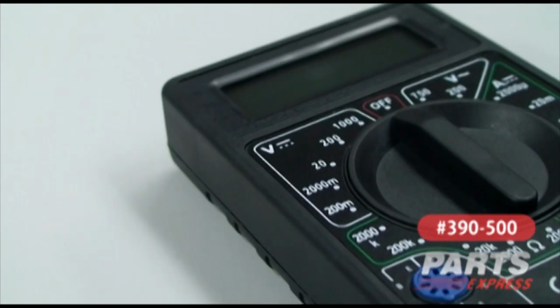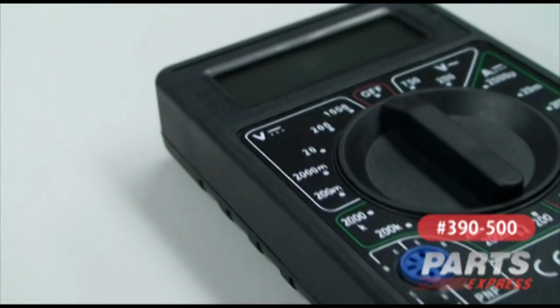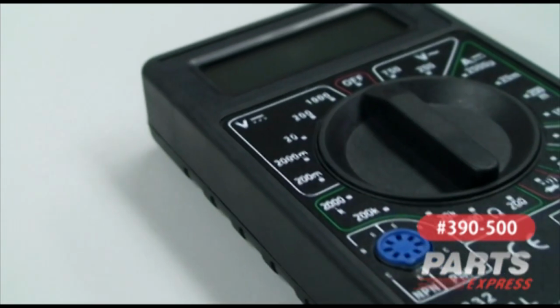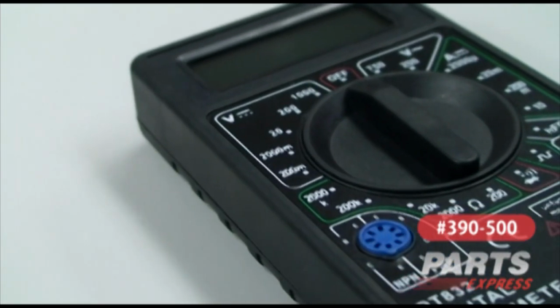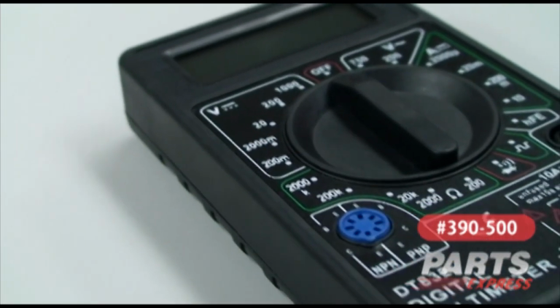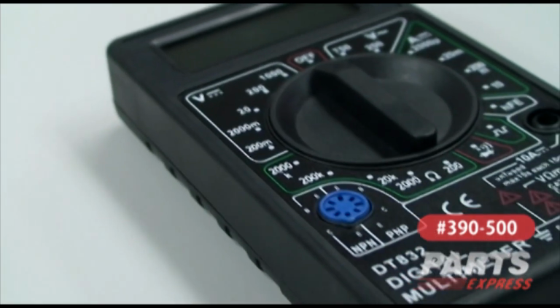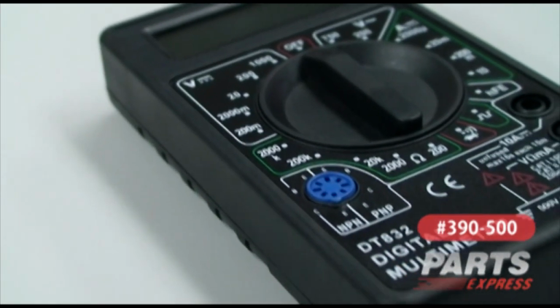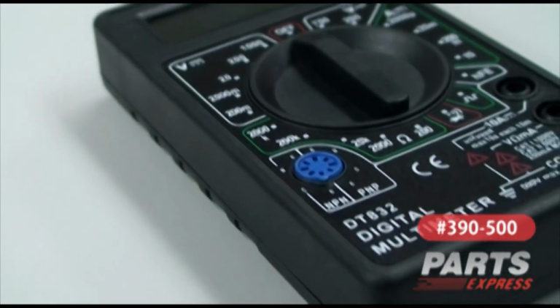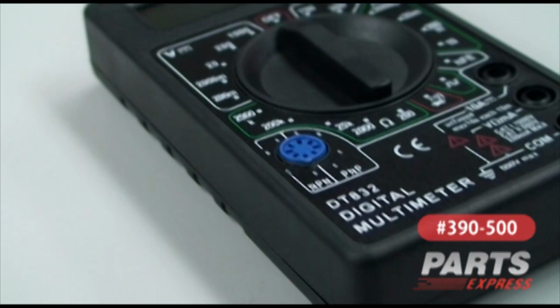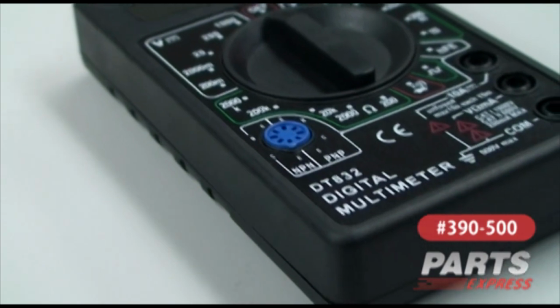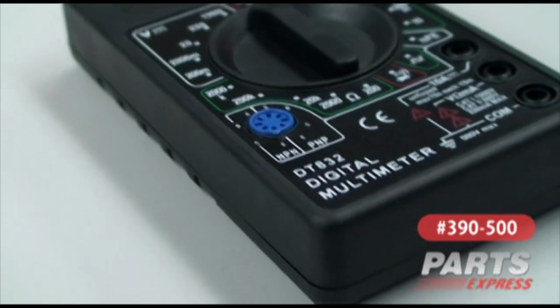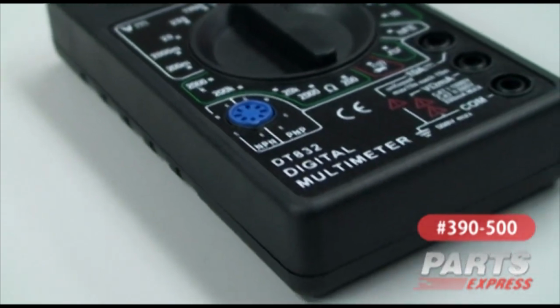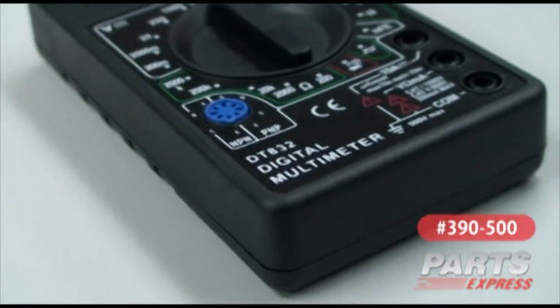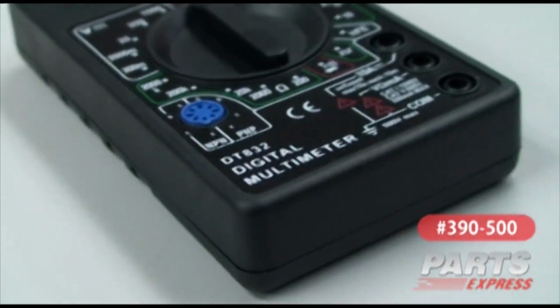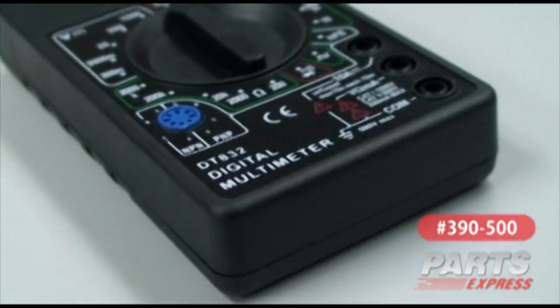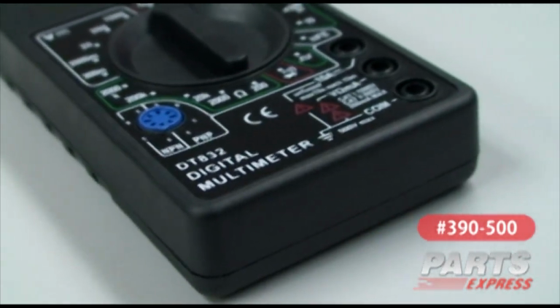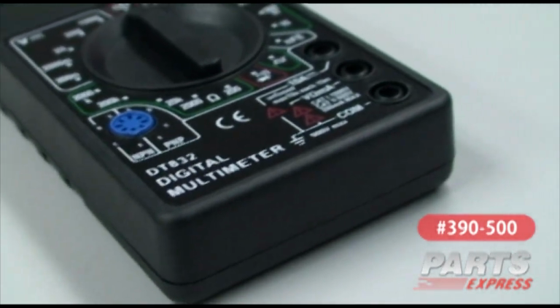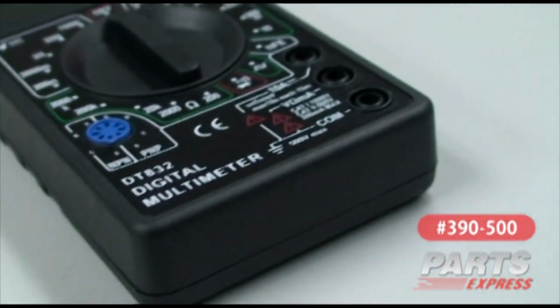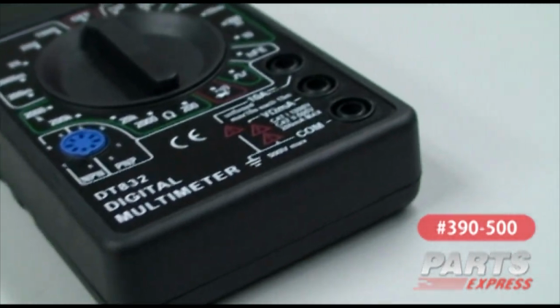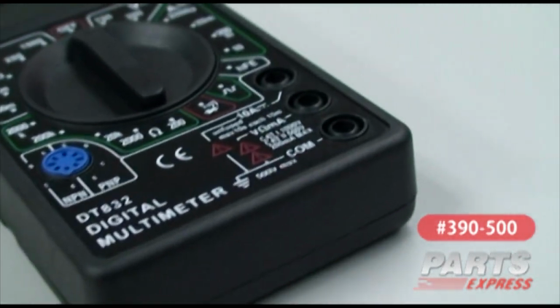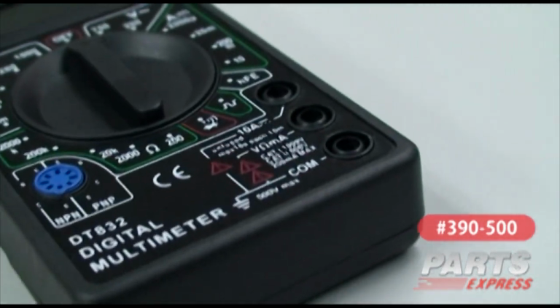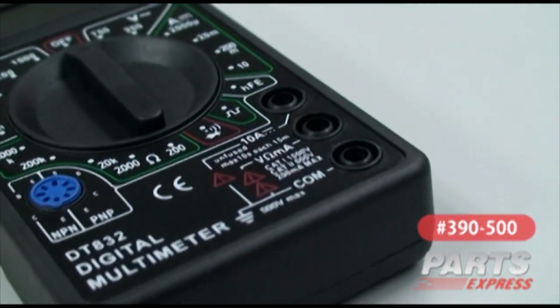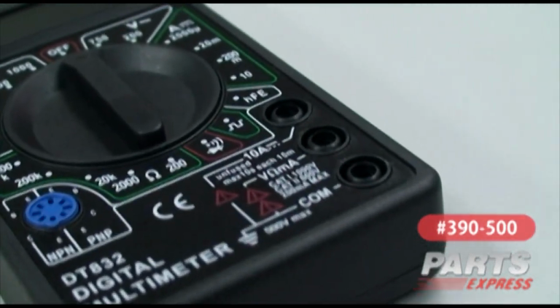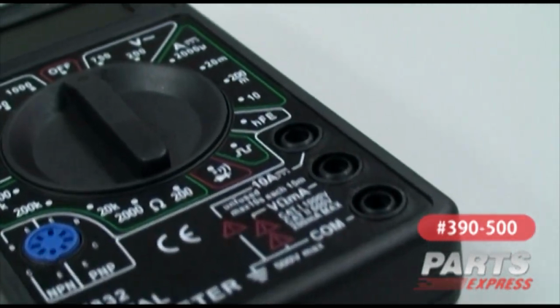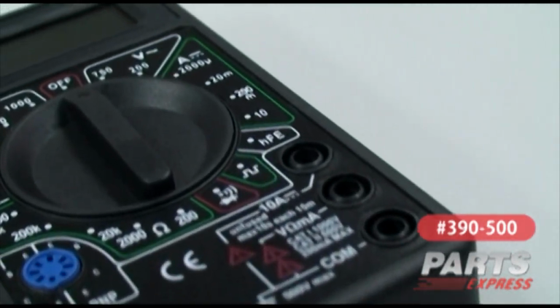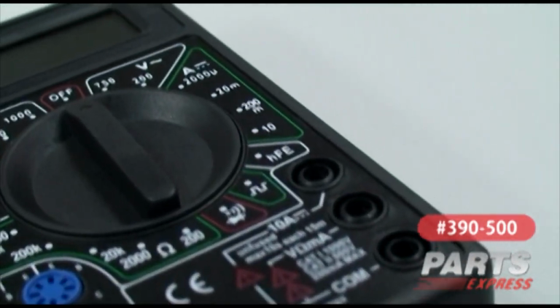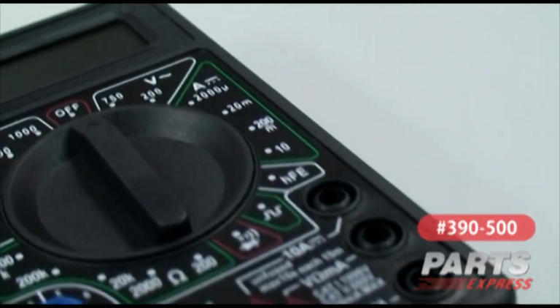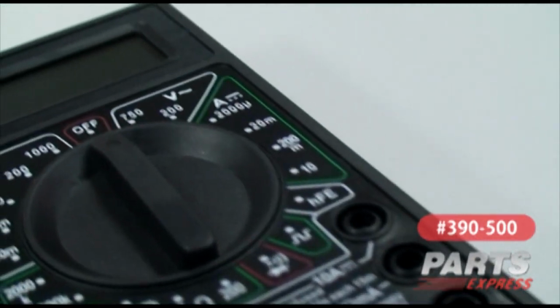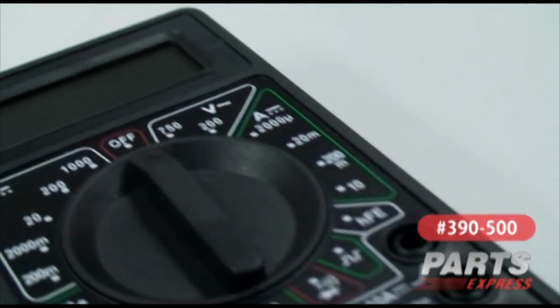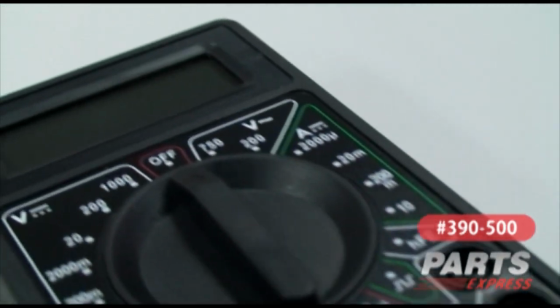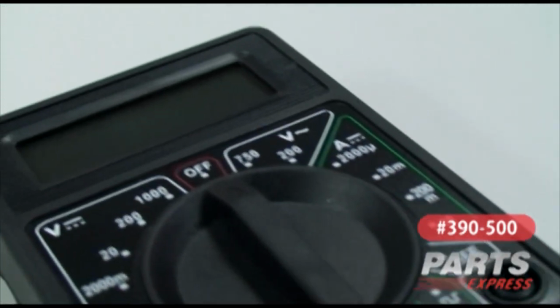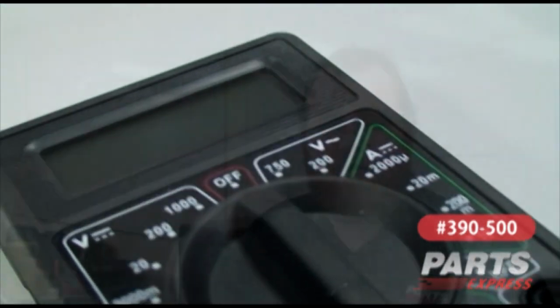Because this multimeter is so inexpensive, you can buy multiples — one for your toolbox, one for your glove box, one for the house.